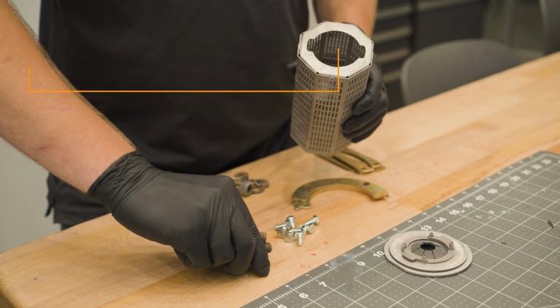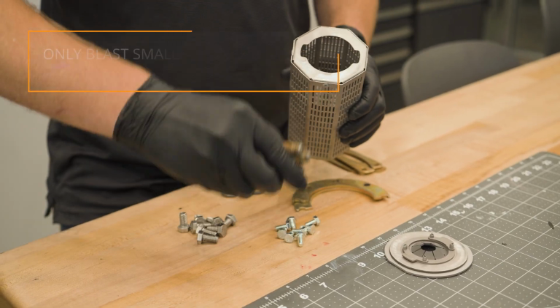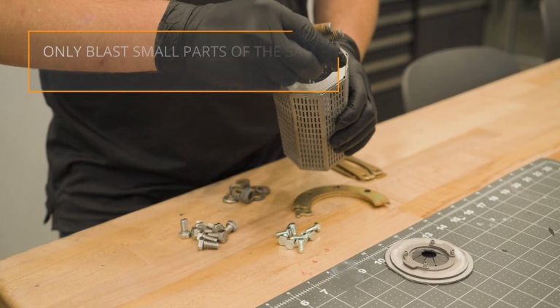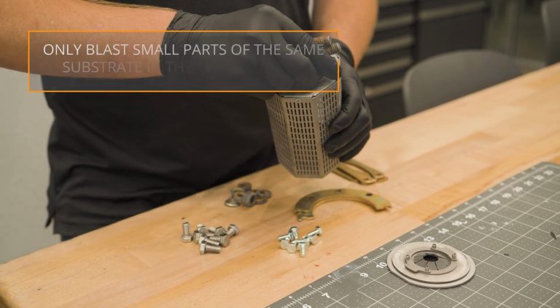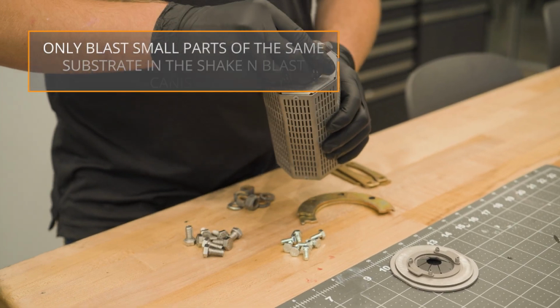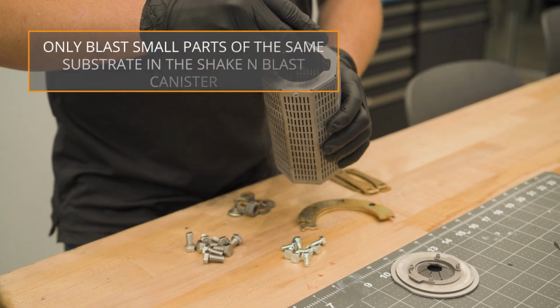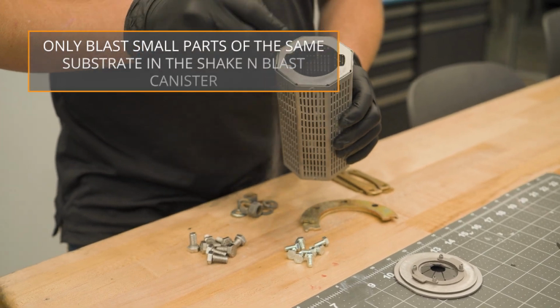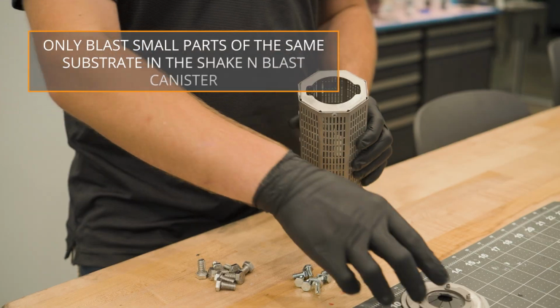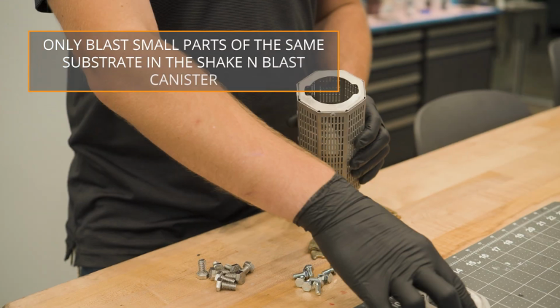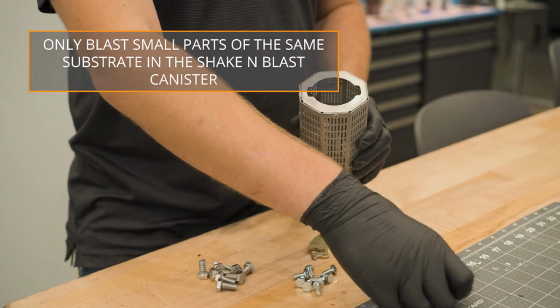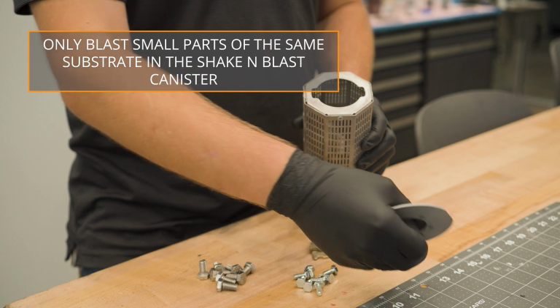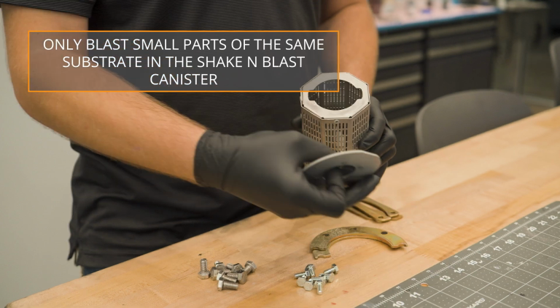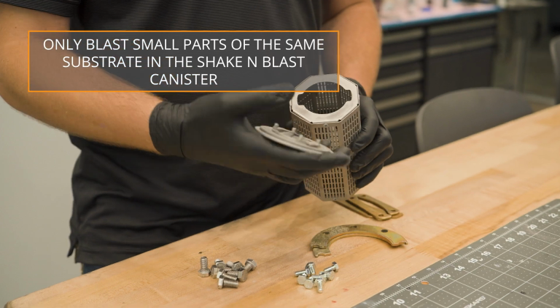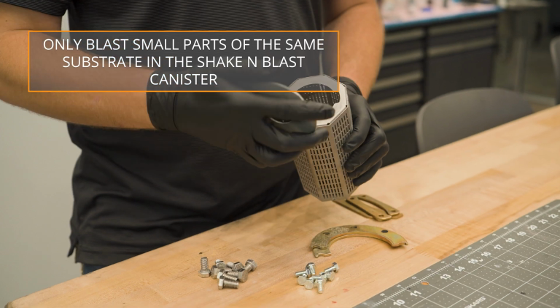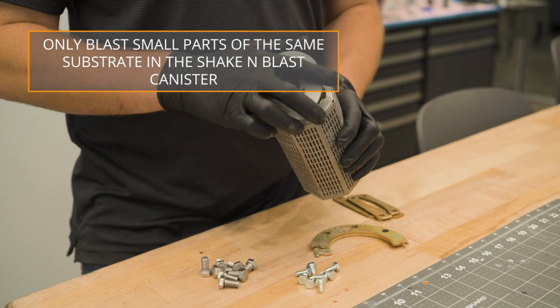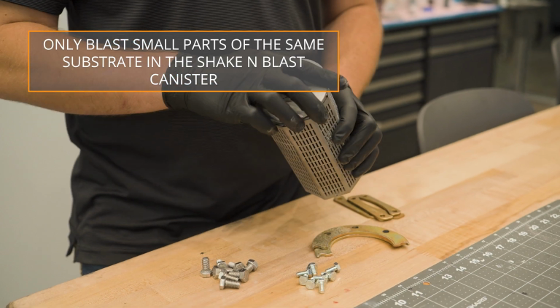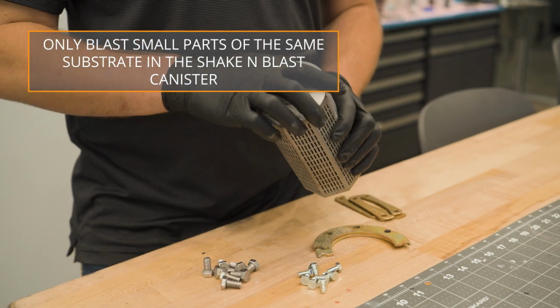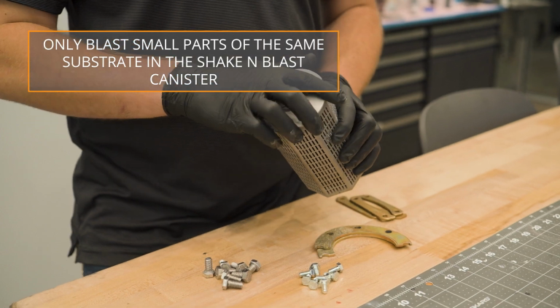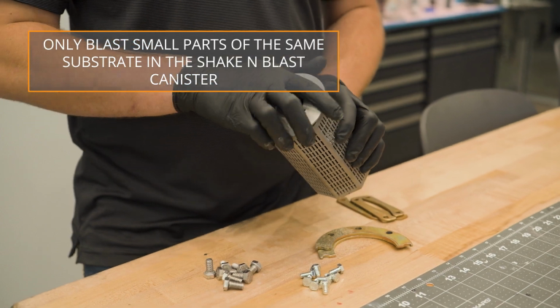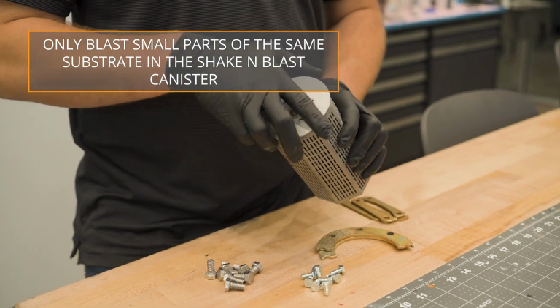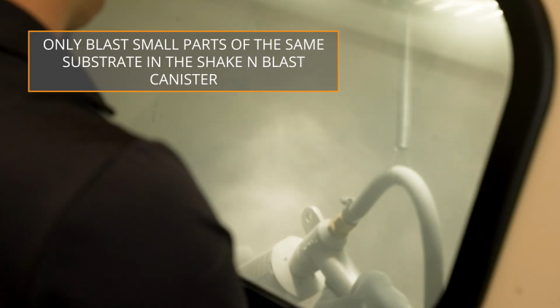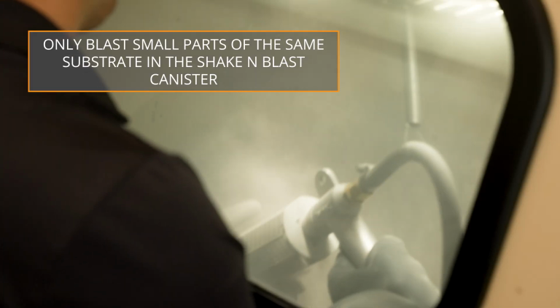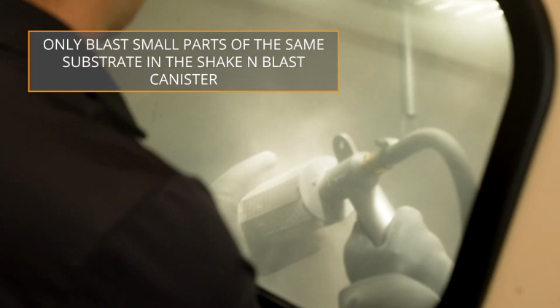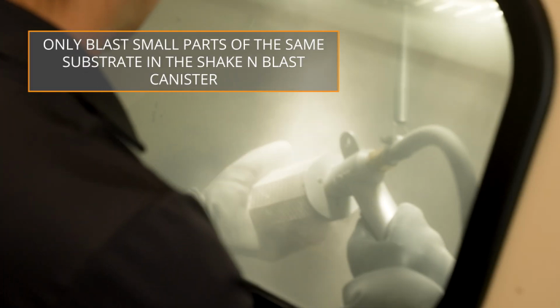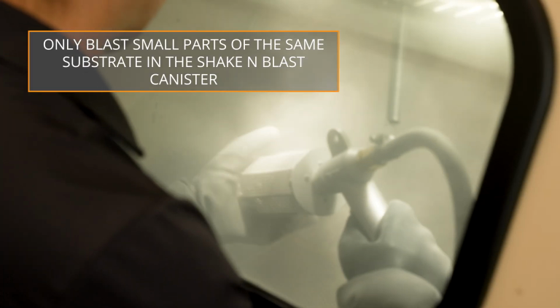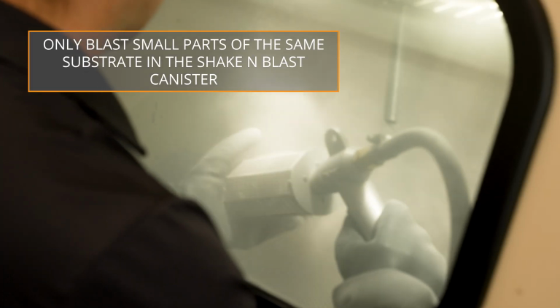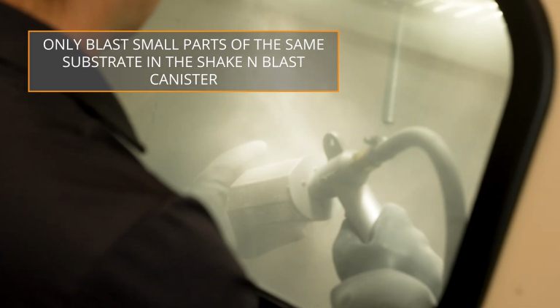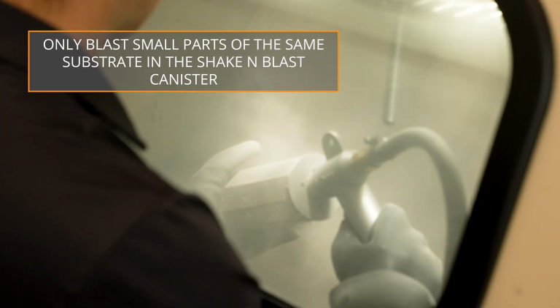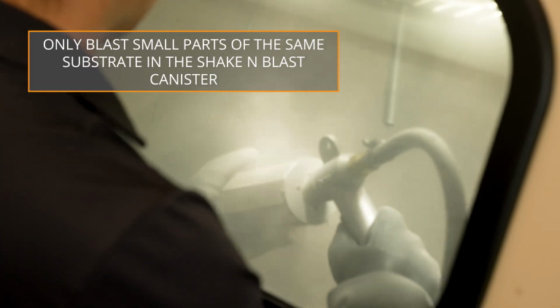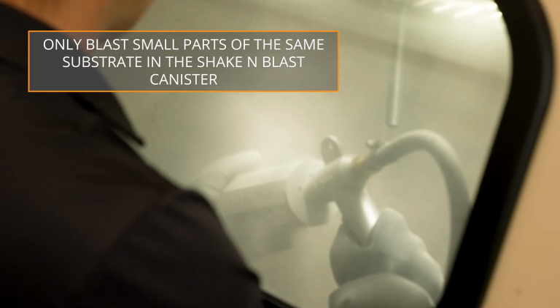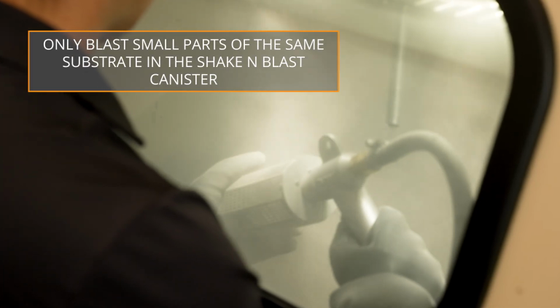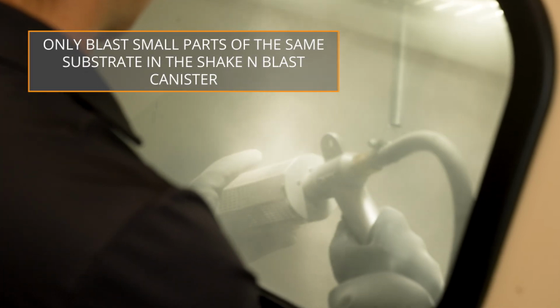Hand sanding is not recommended as this will not yield a sufficient profile for optimal coating adhesion.